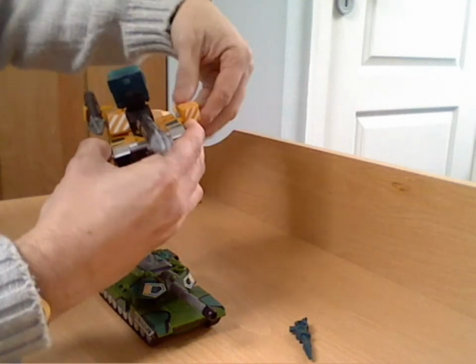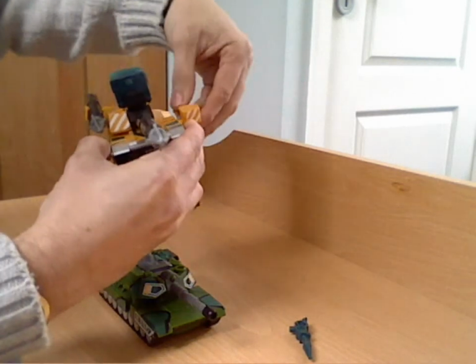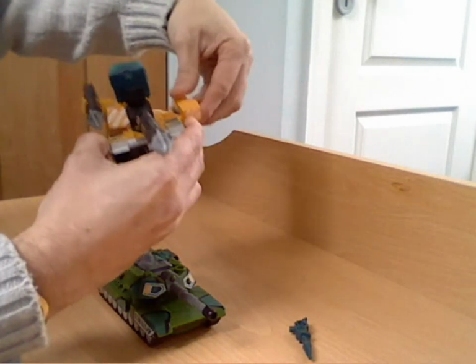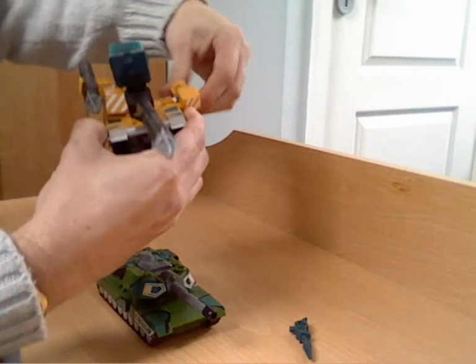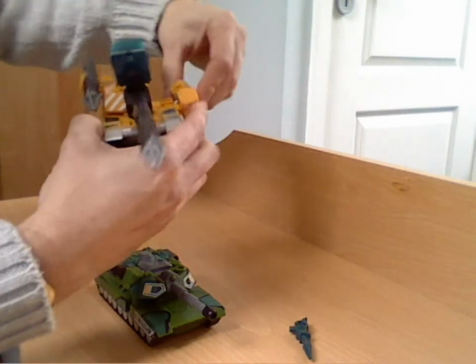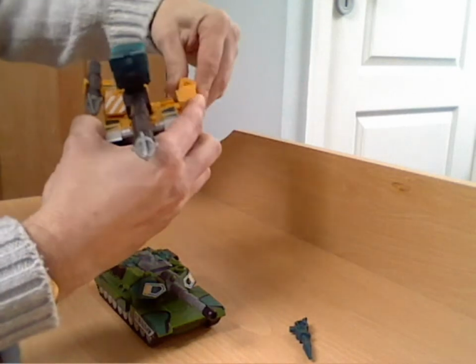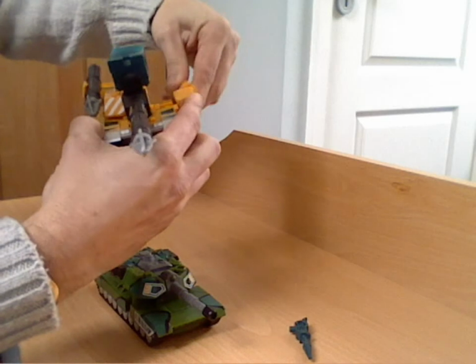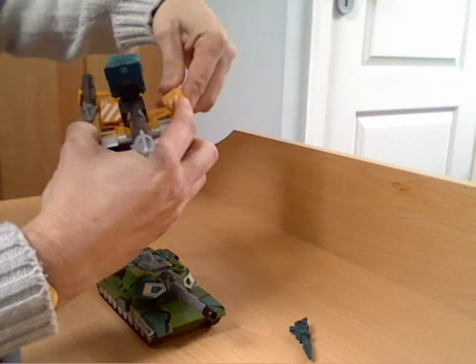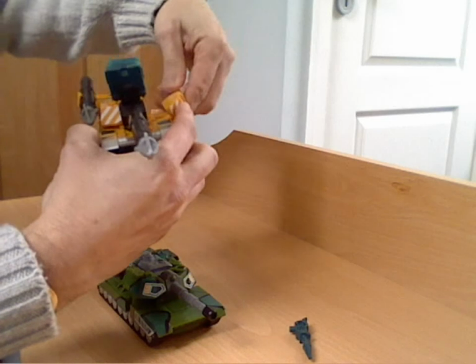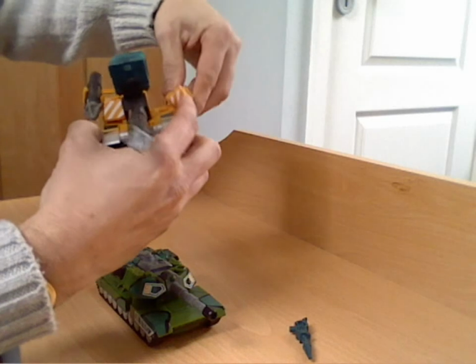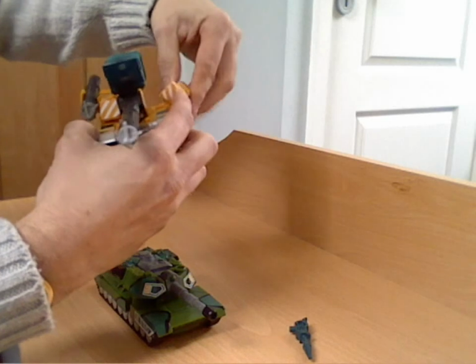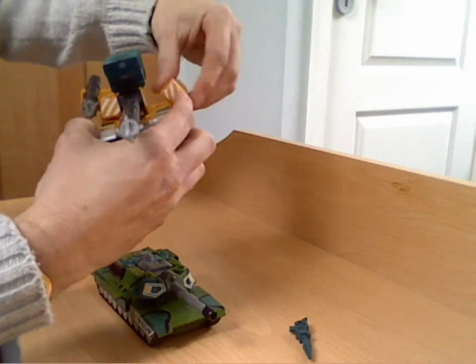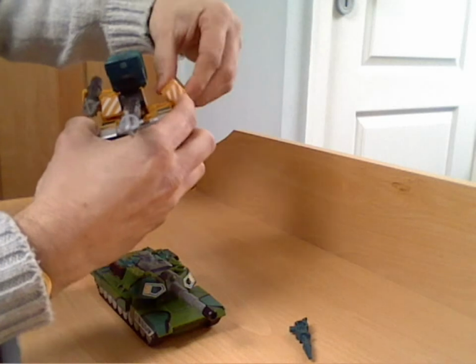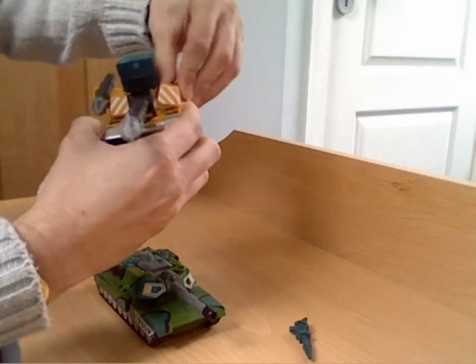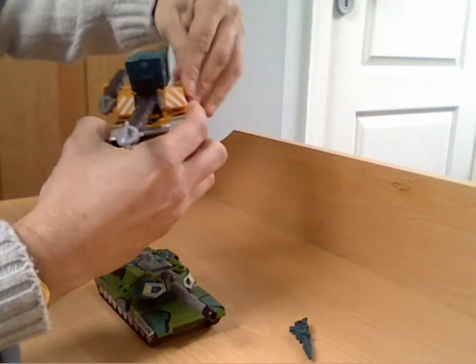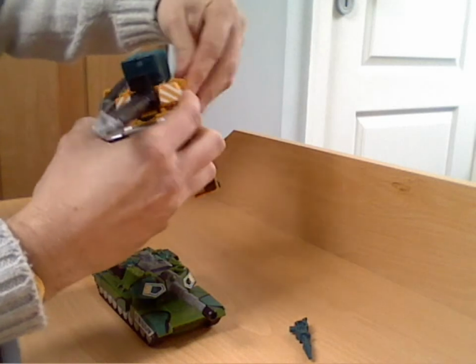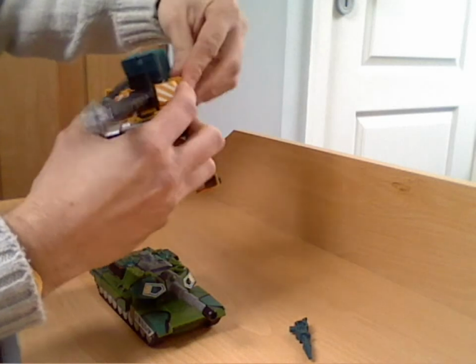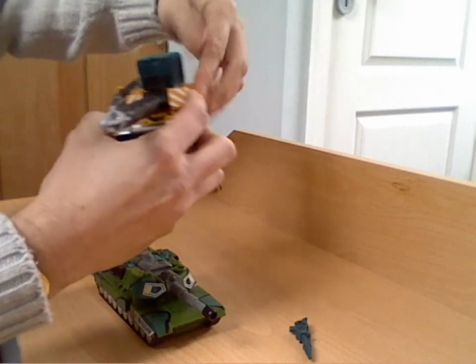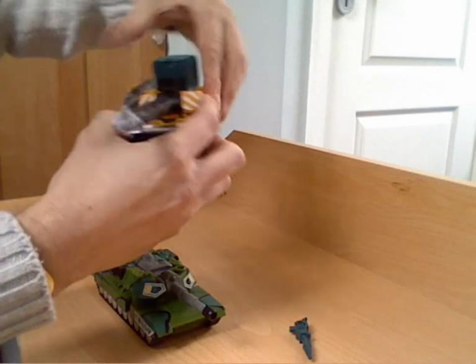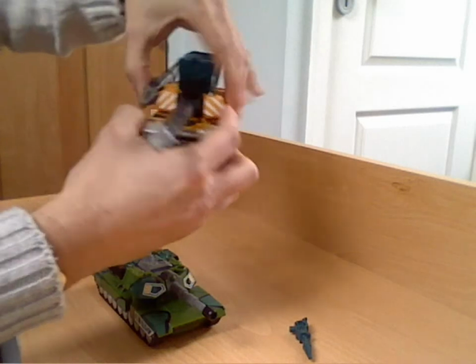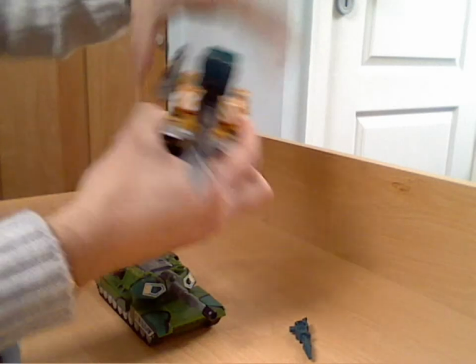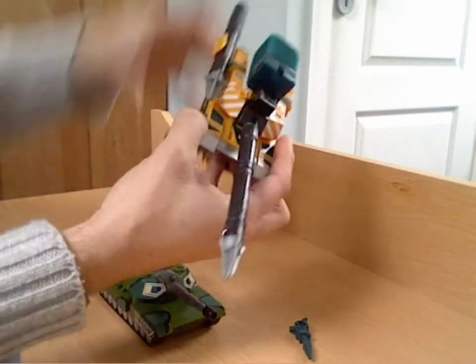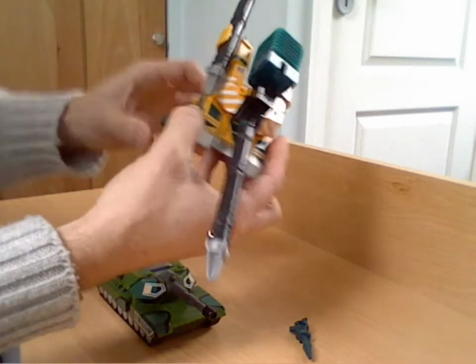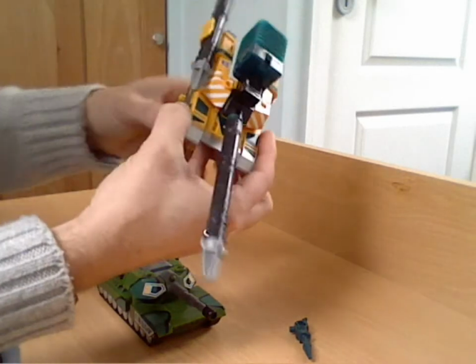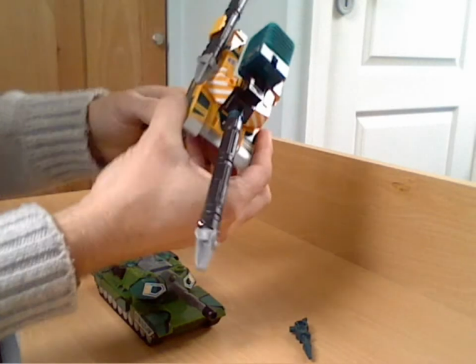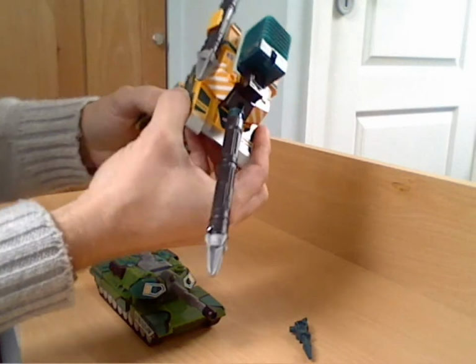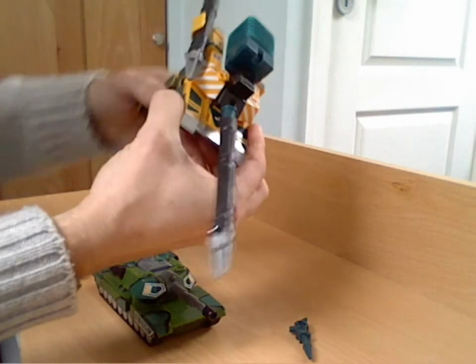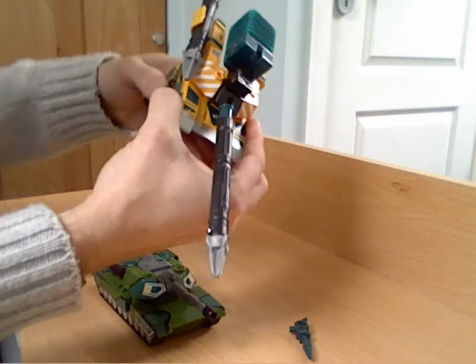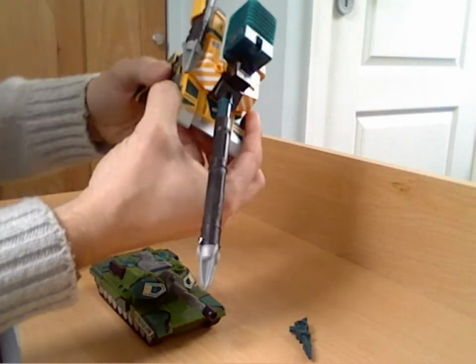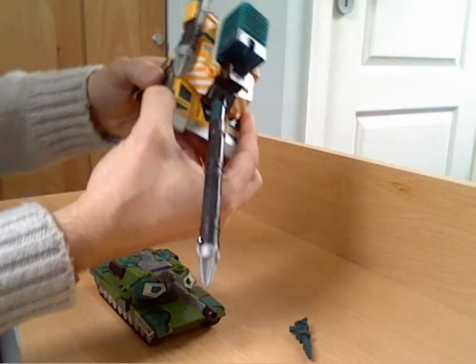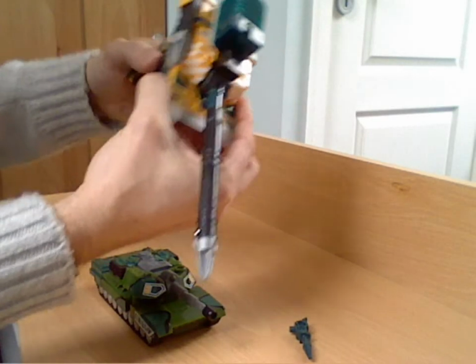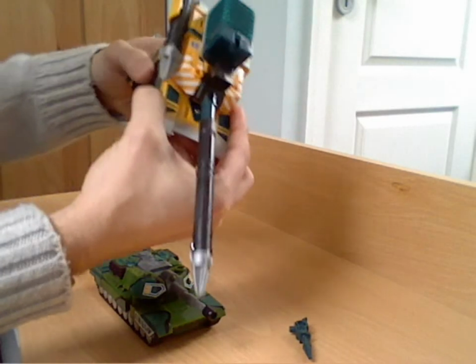Obviously they've ripped off the mould to create this figure. Such a strange thing to find when you're out shopping like that.